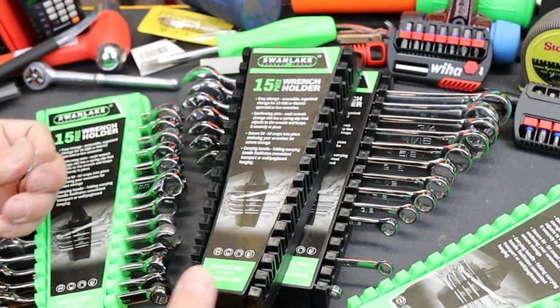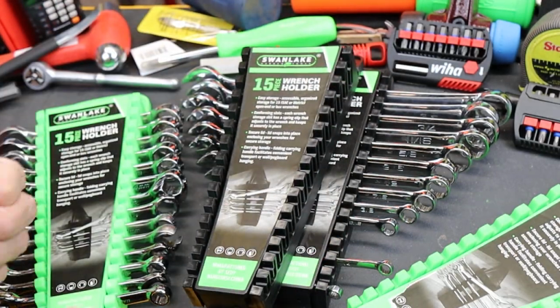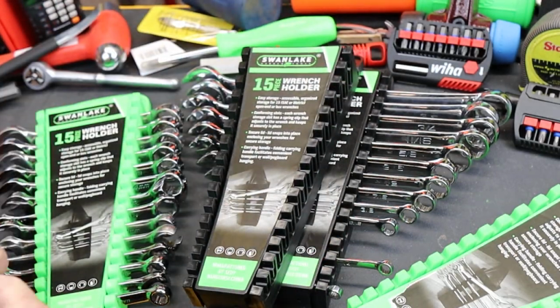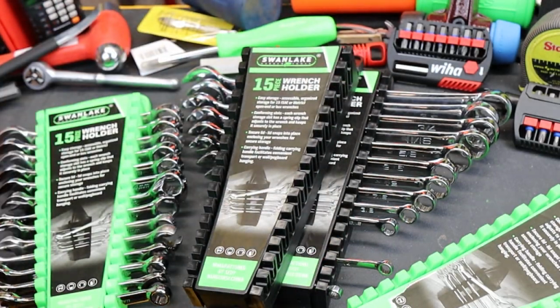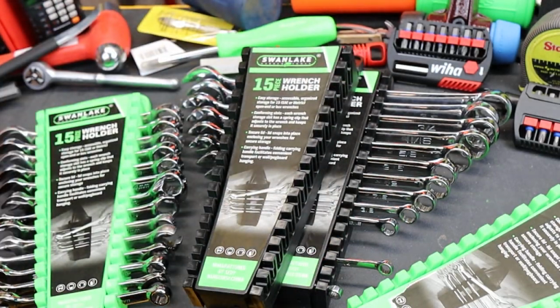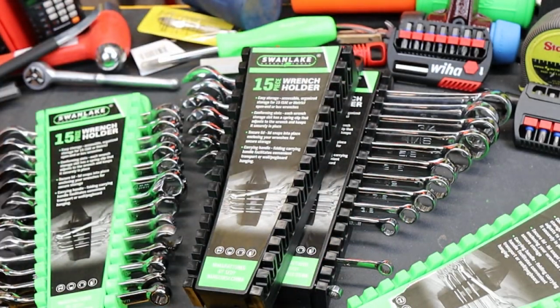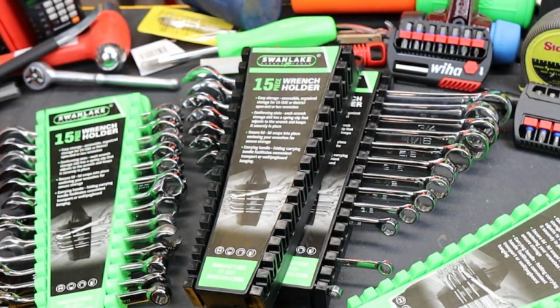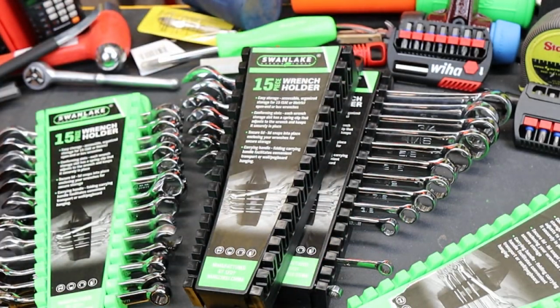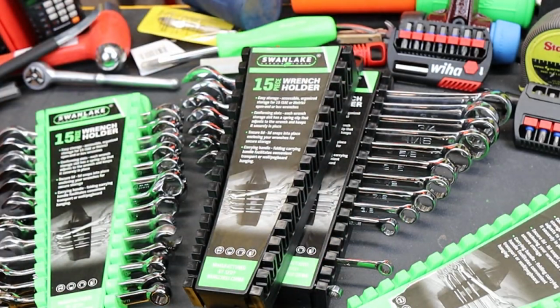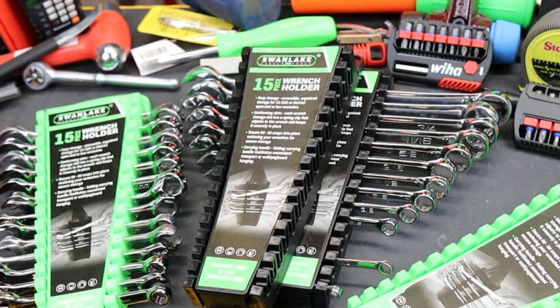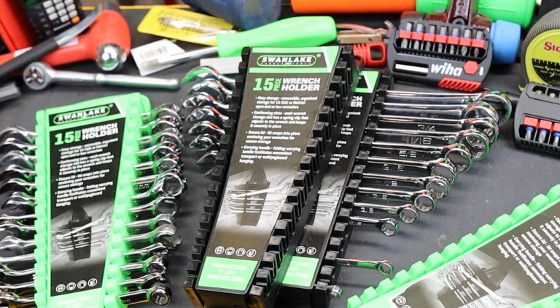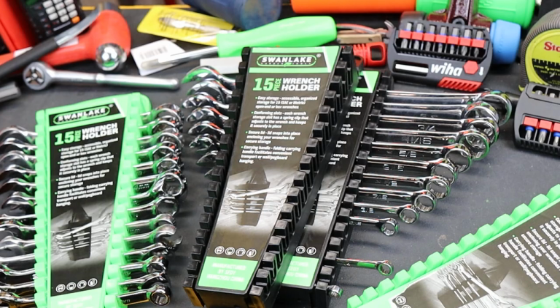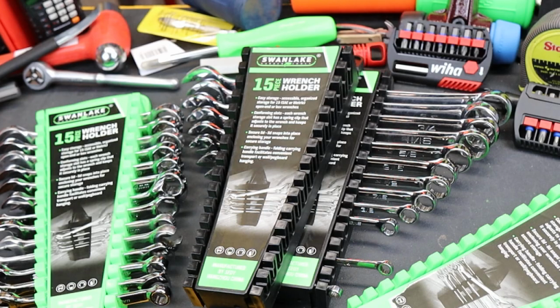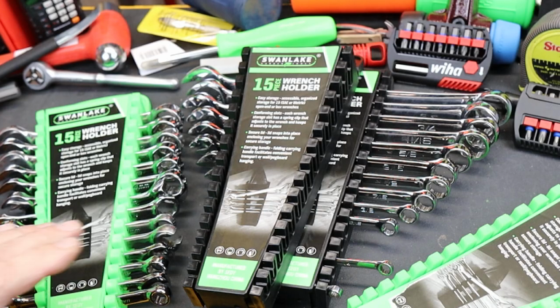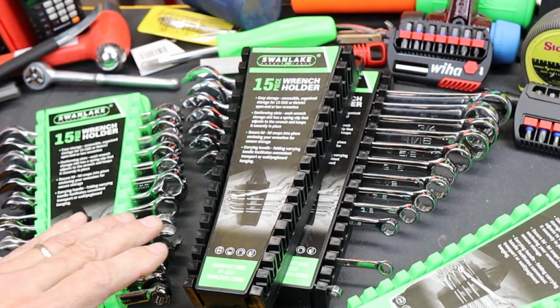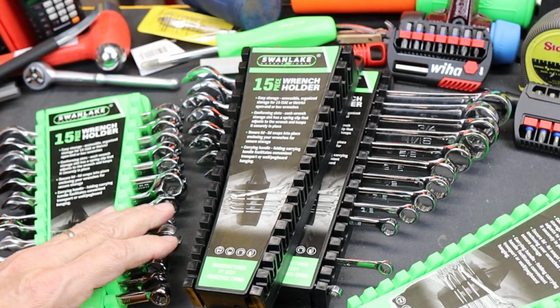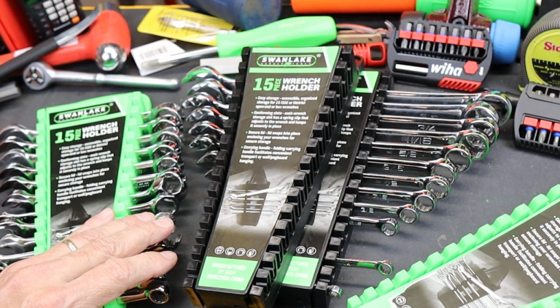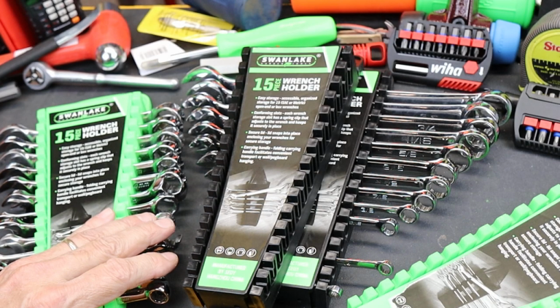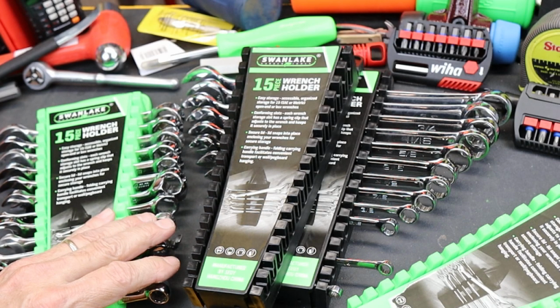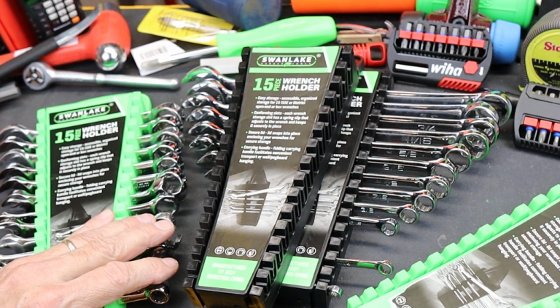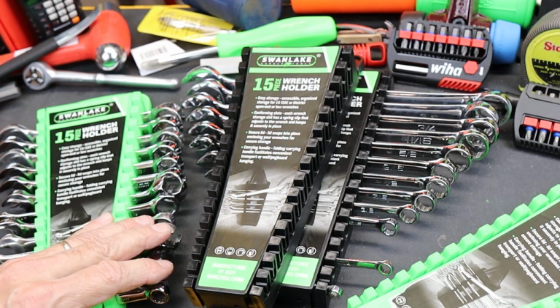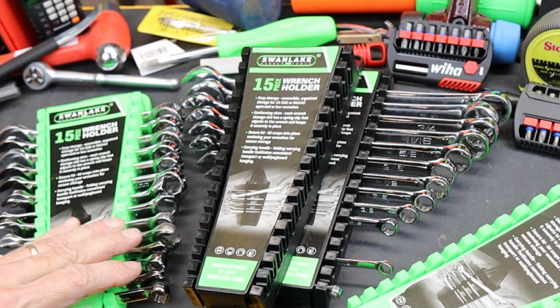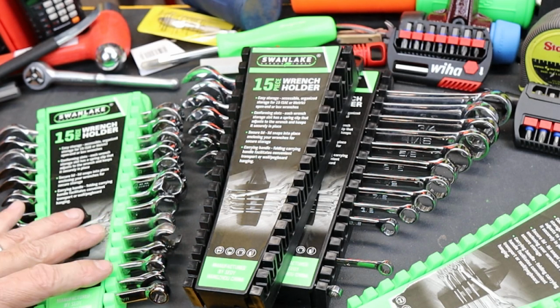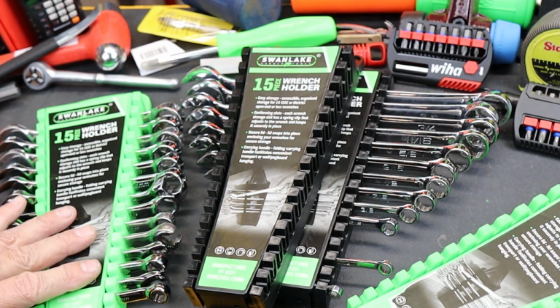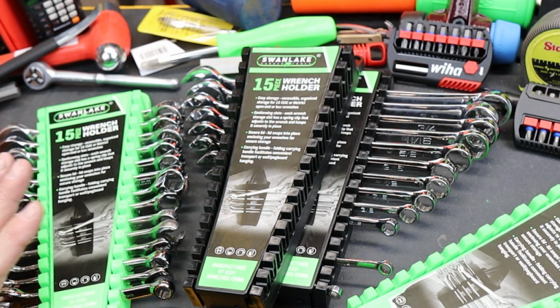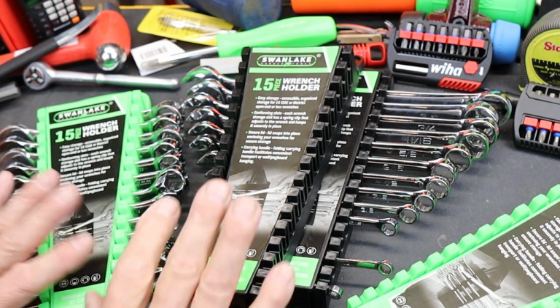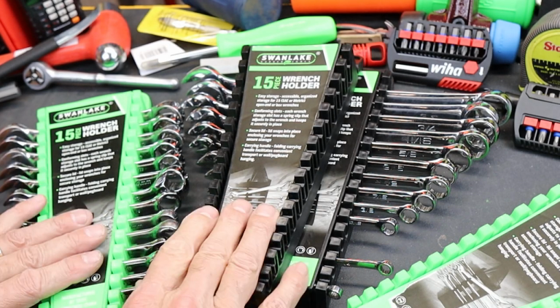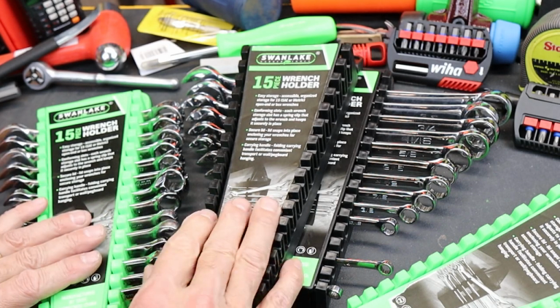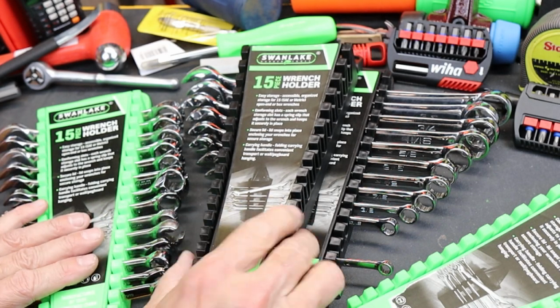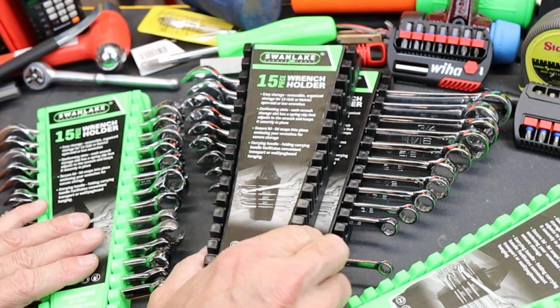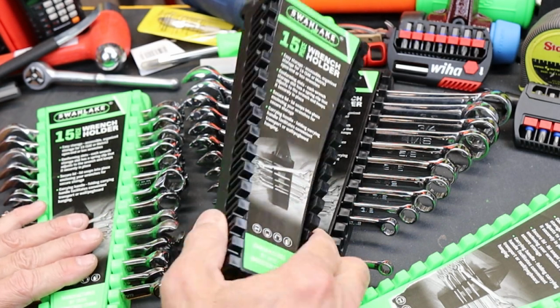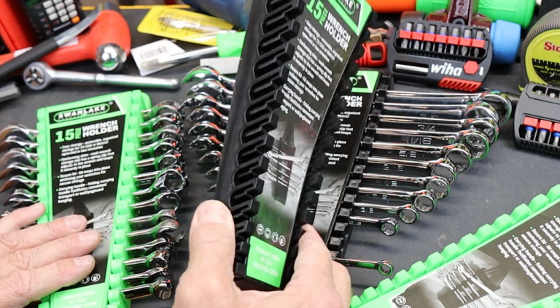These are about $10 for a pair — that's for two of them, one green, one black.